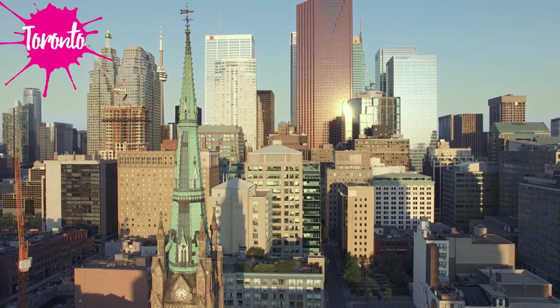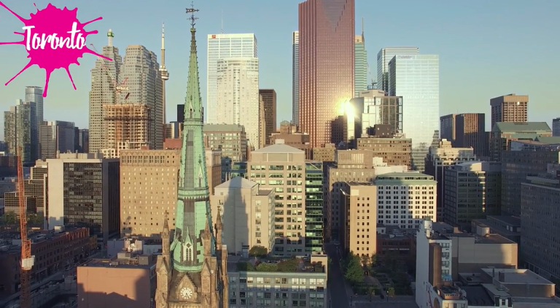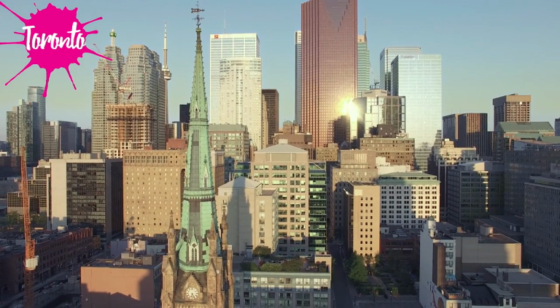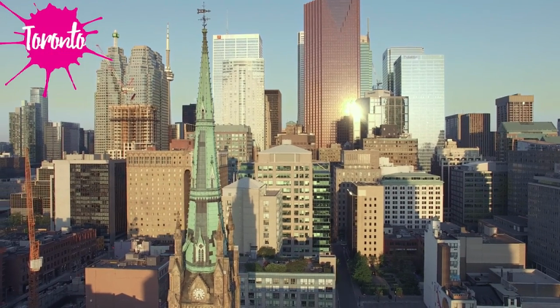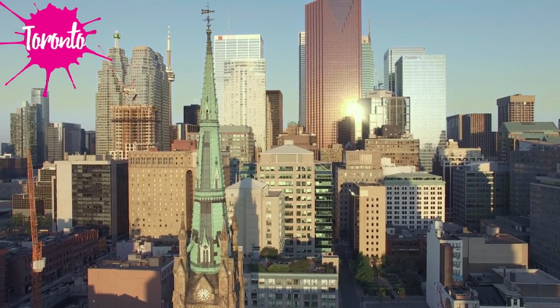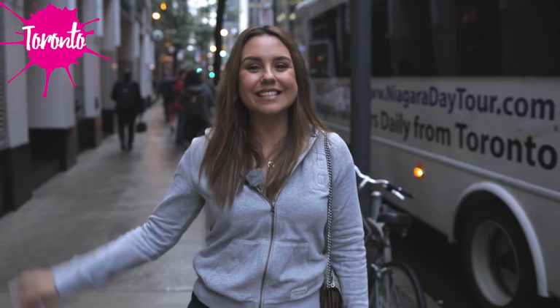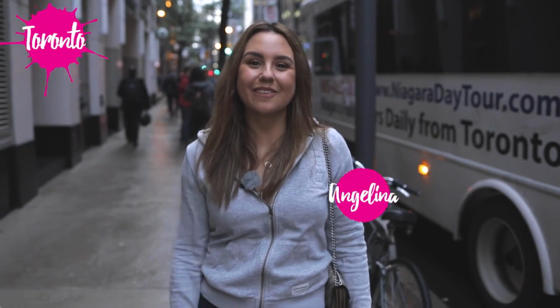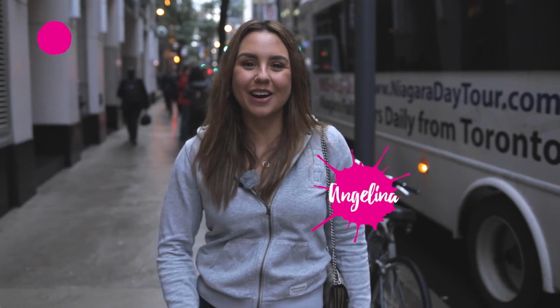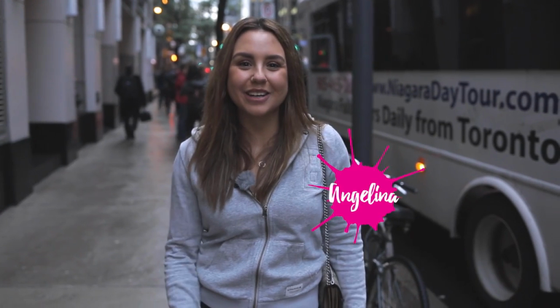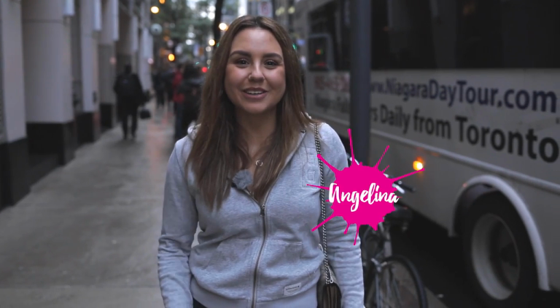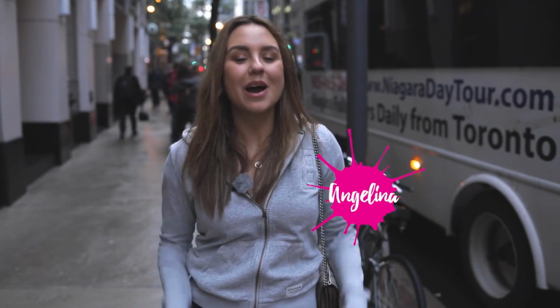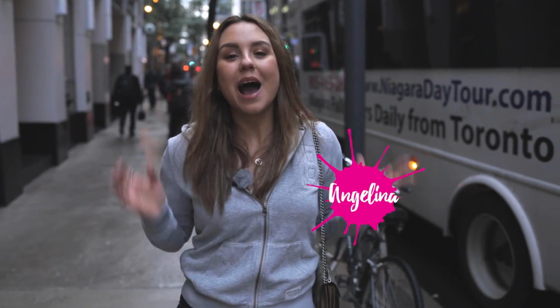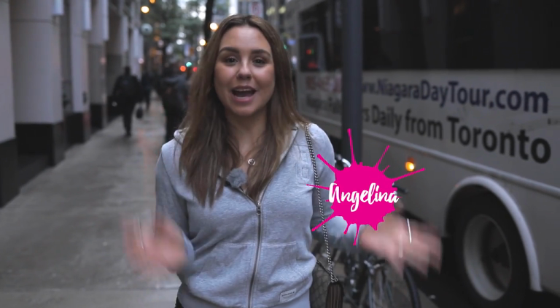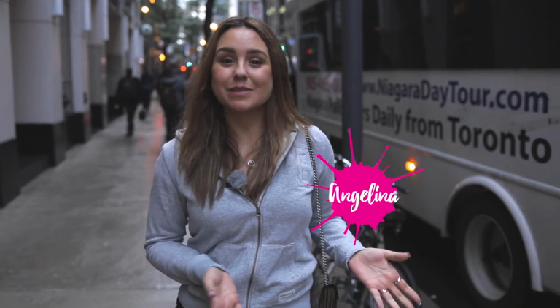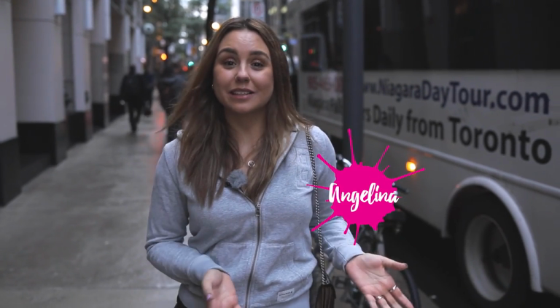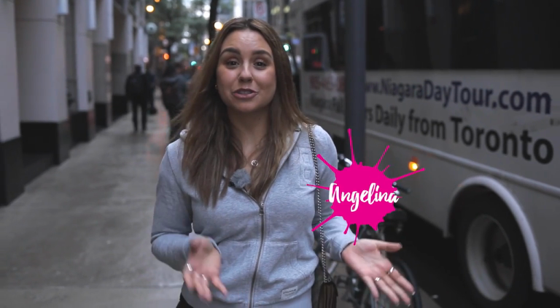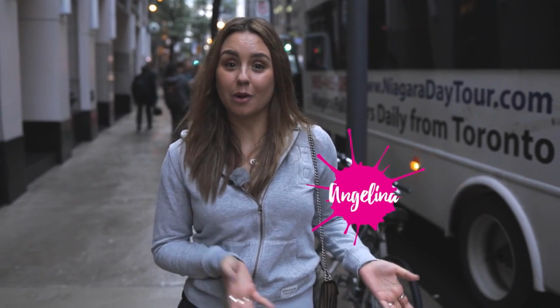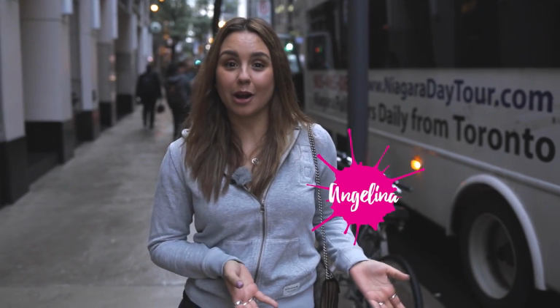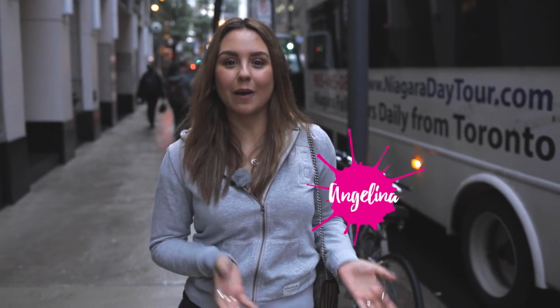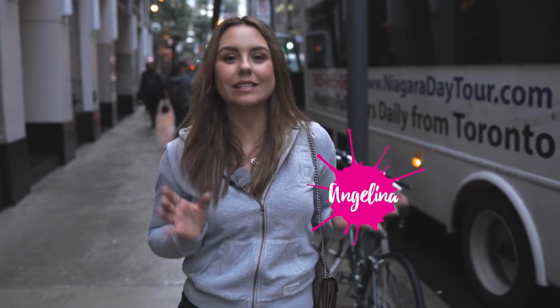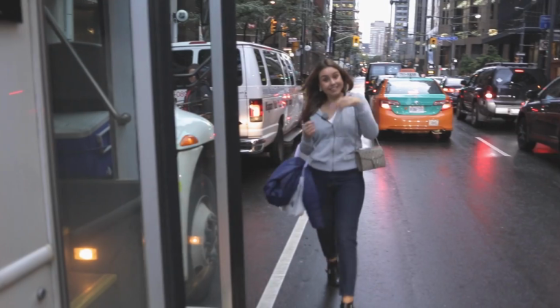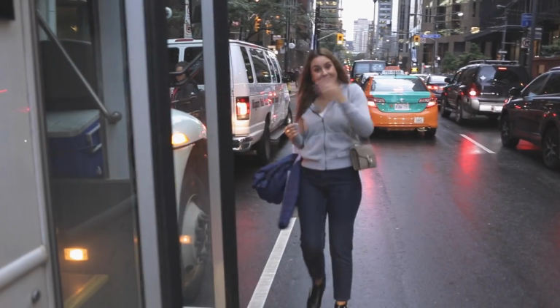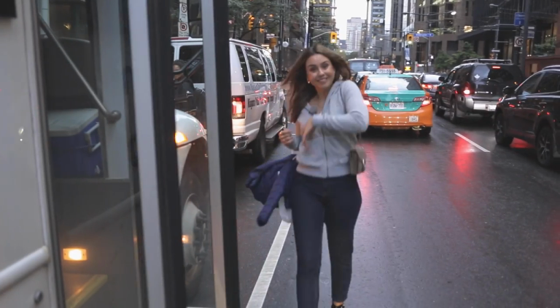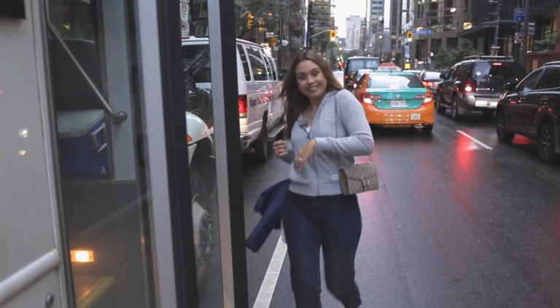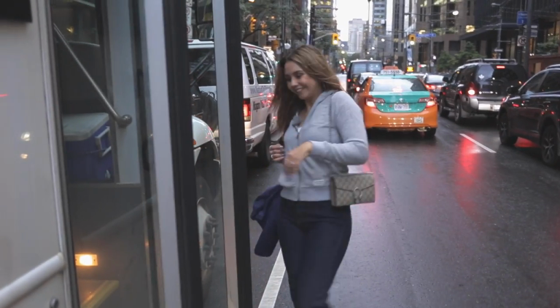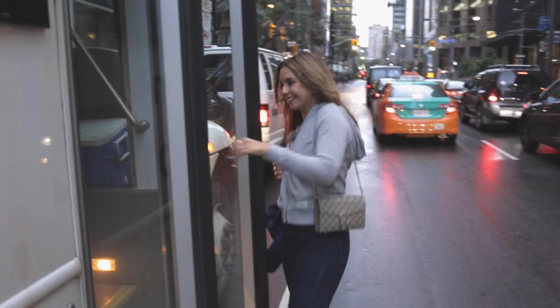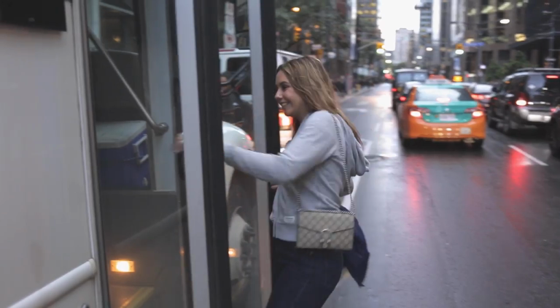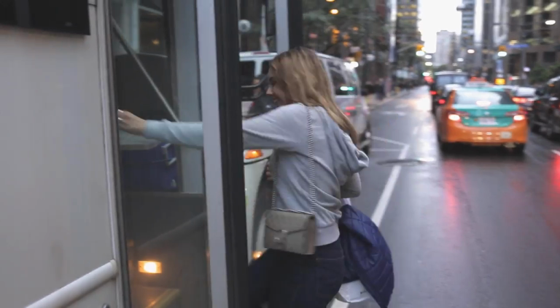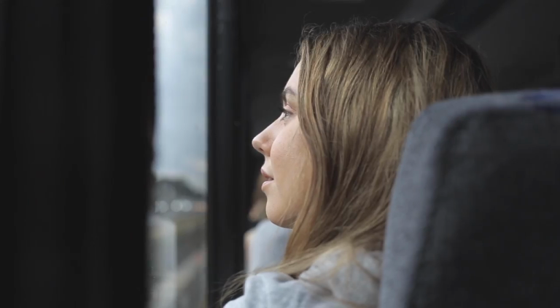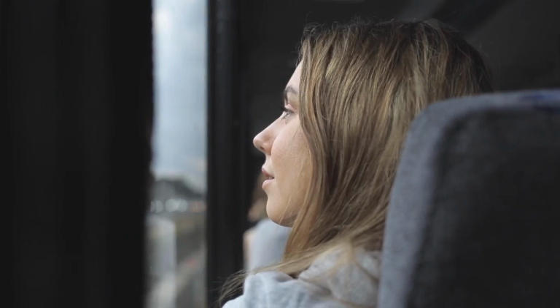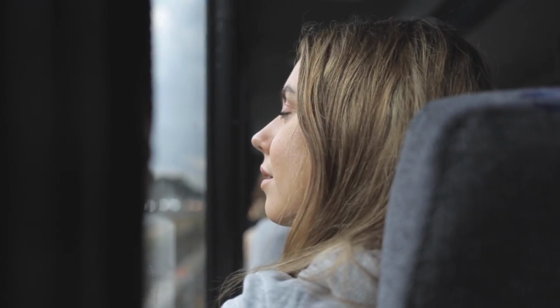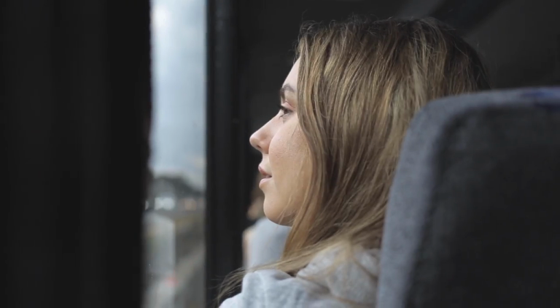Hi guys! How are you? I am still in Toronto and today I'm going on a trip down south.